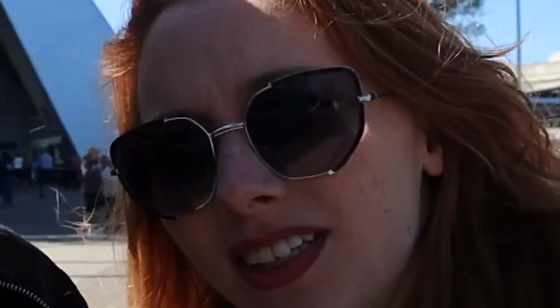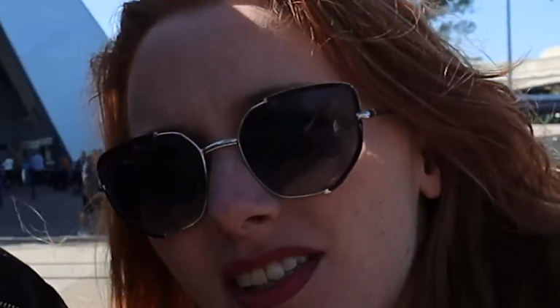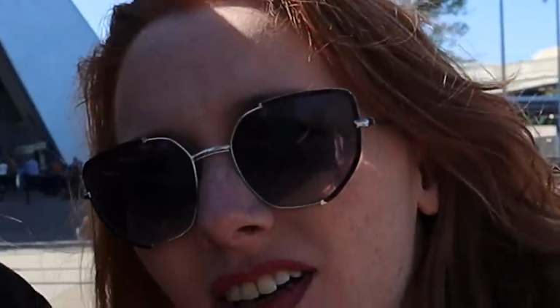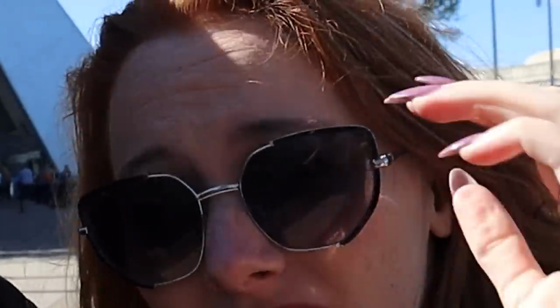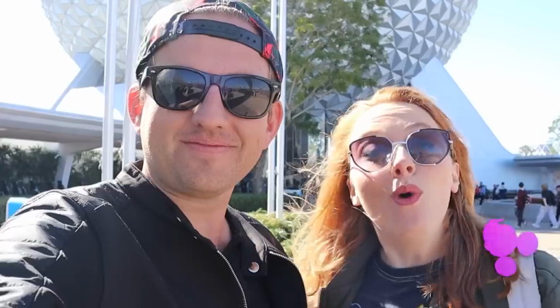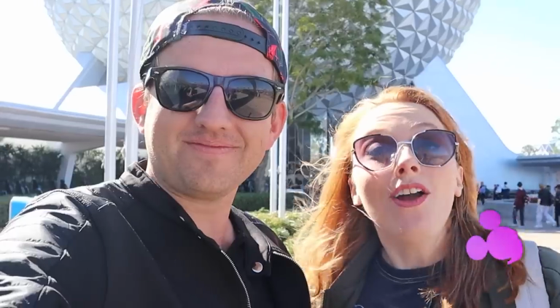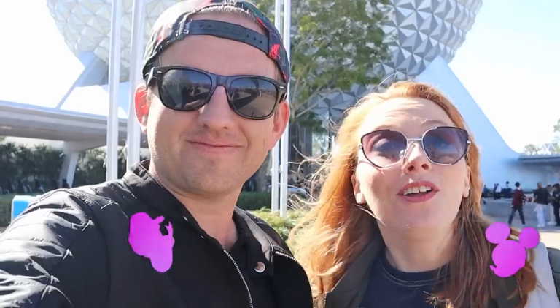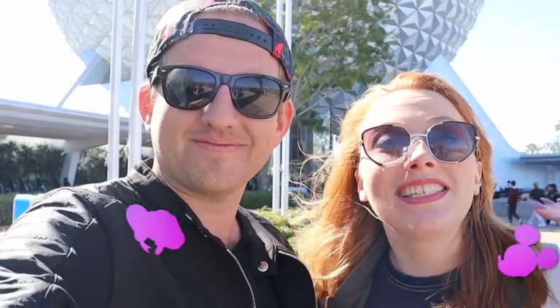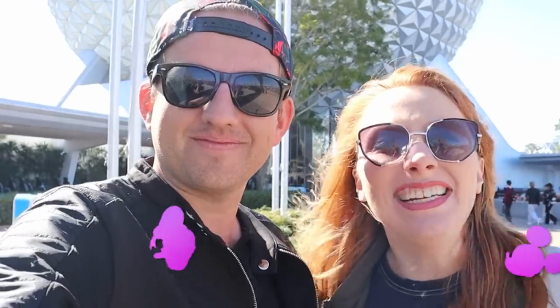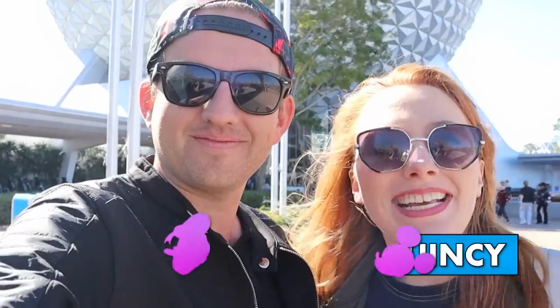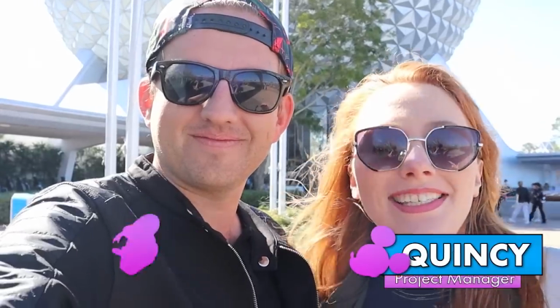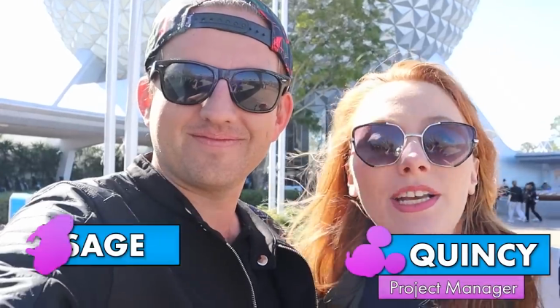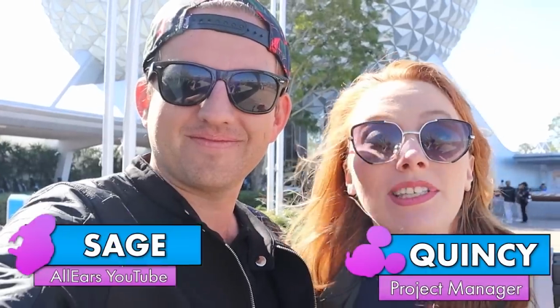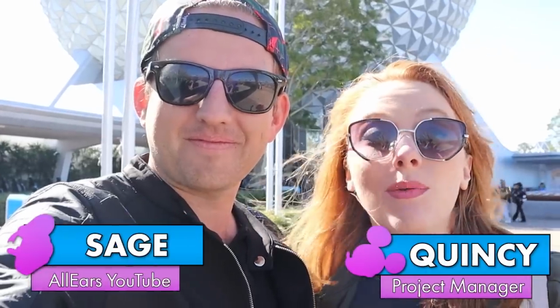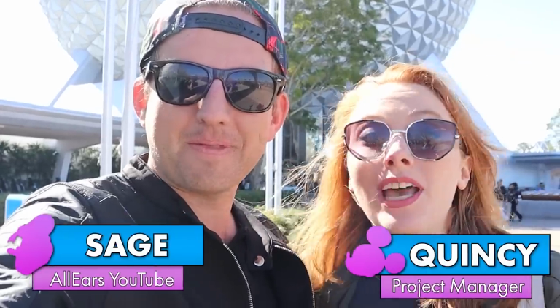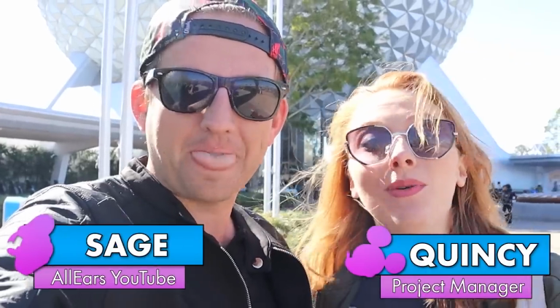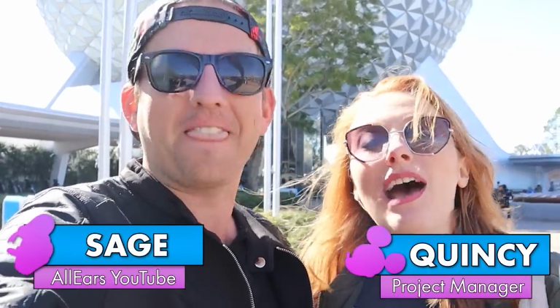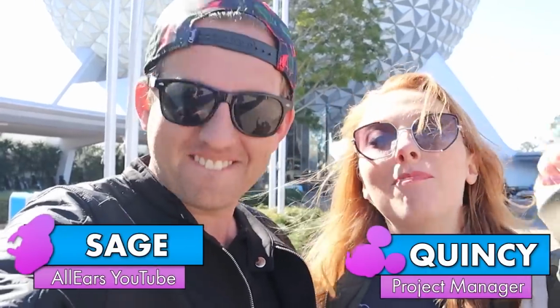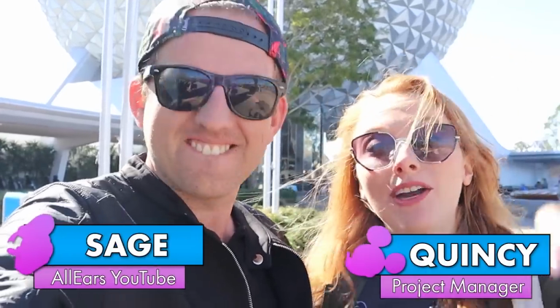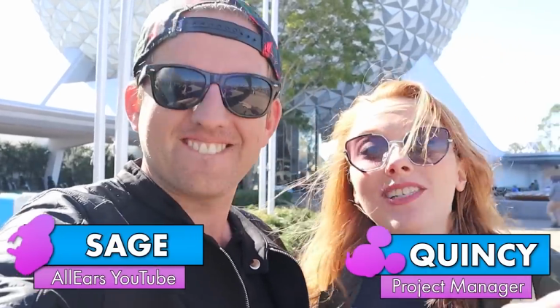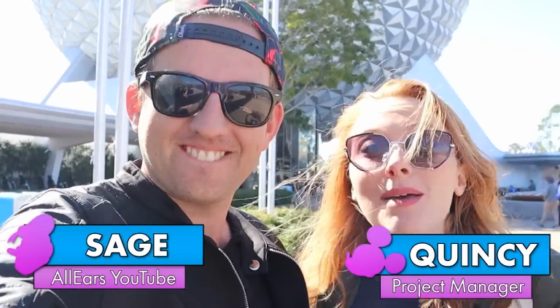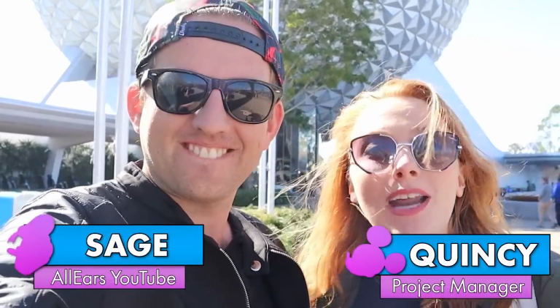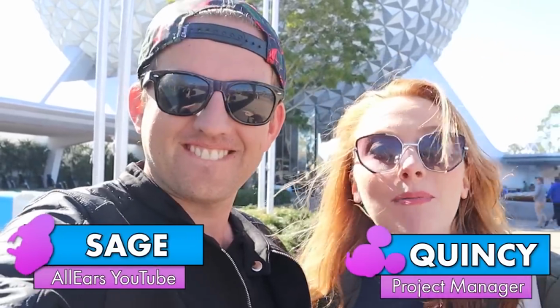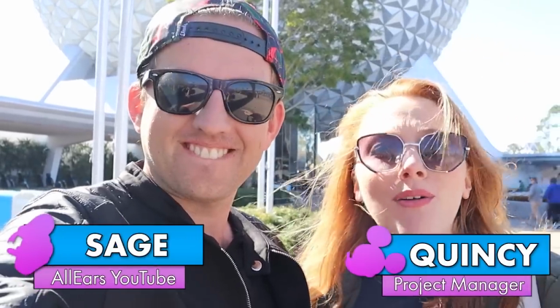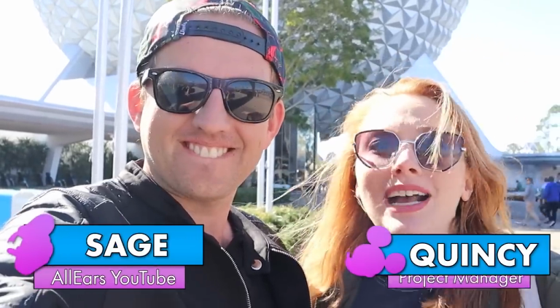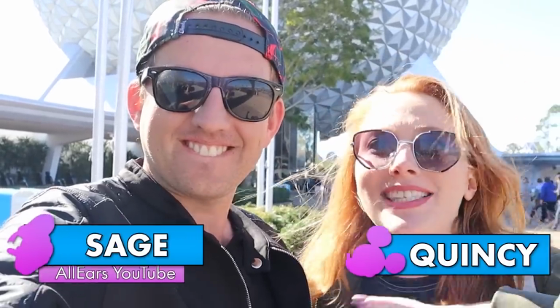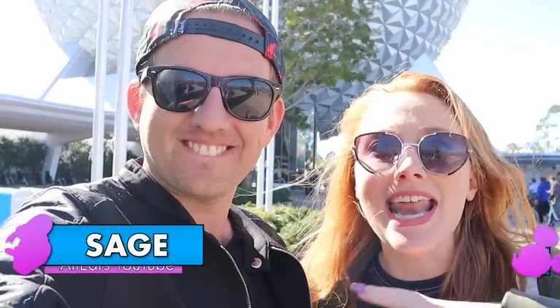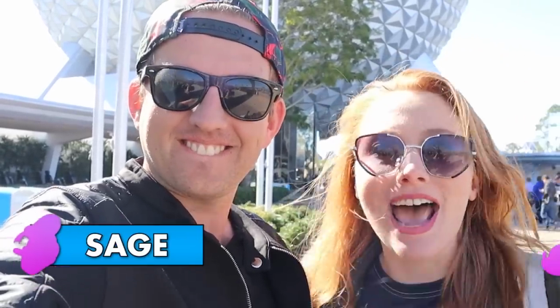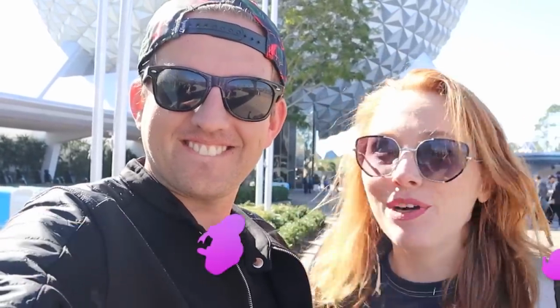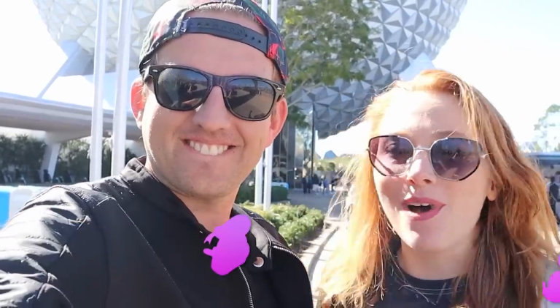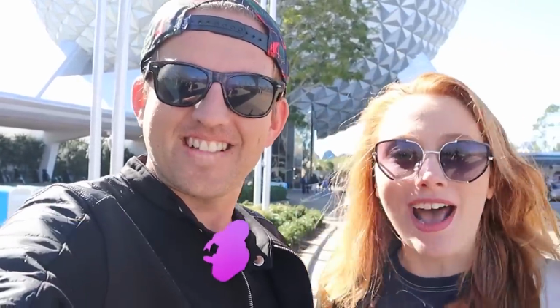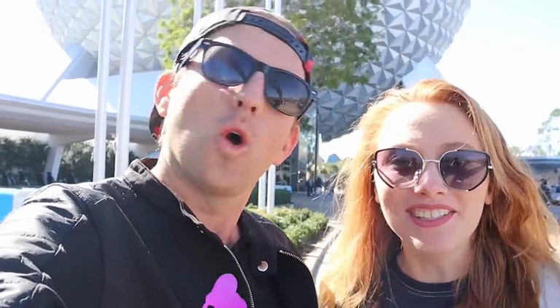Let's start. What are the sneaky secrets that will get you to have a better time on Epcot rides than everyone else? We're gonna take you through all of them.